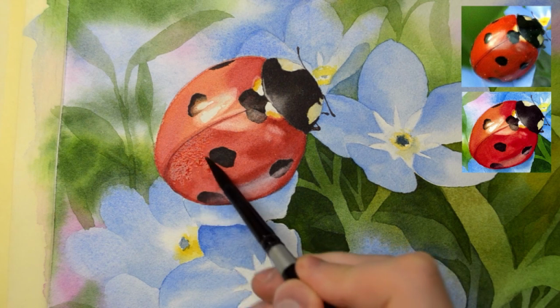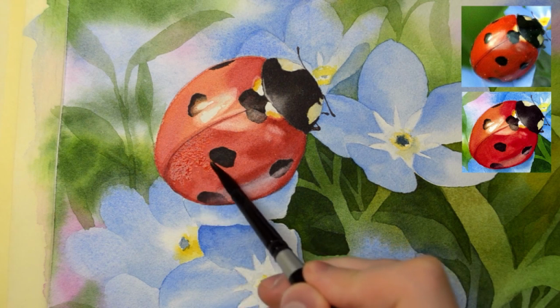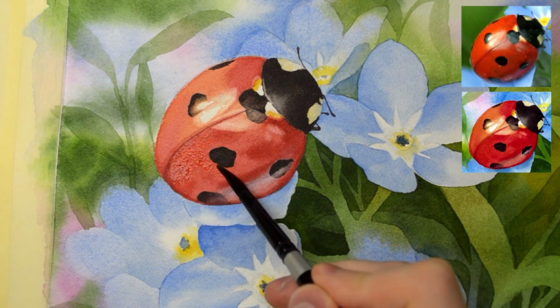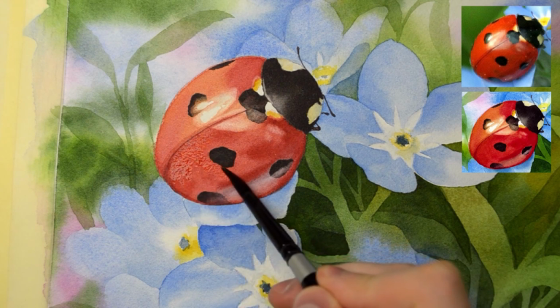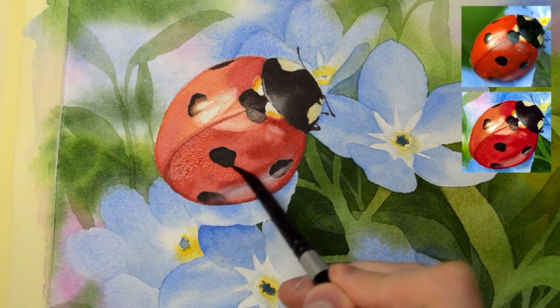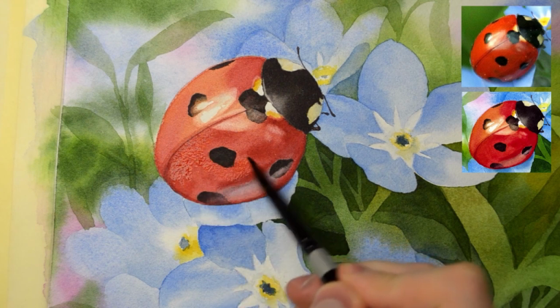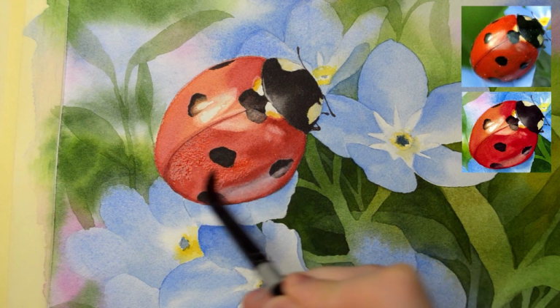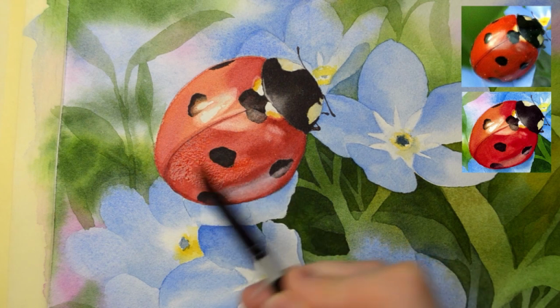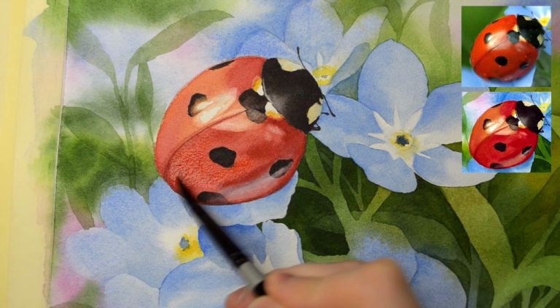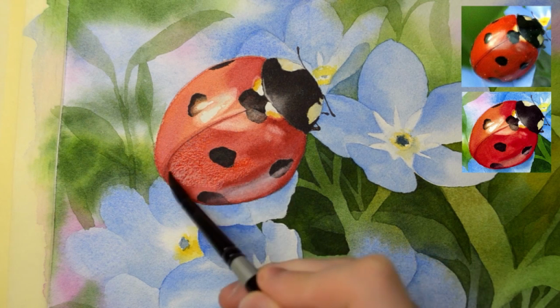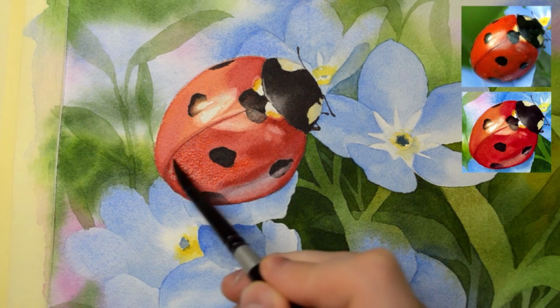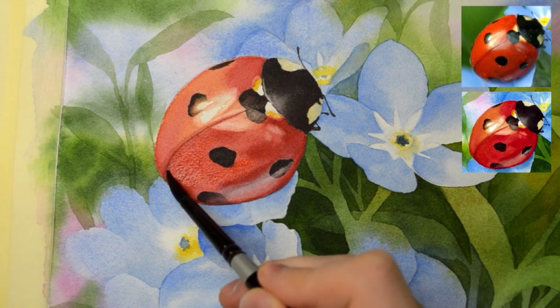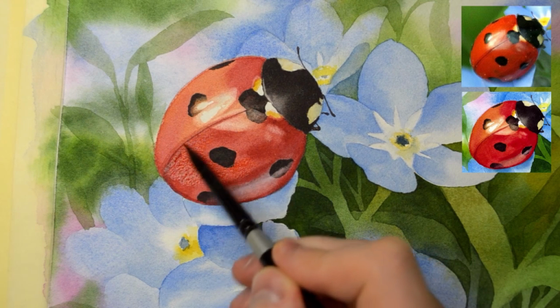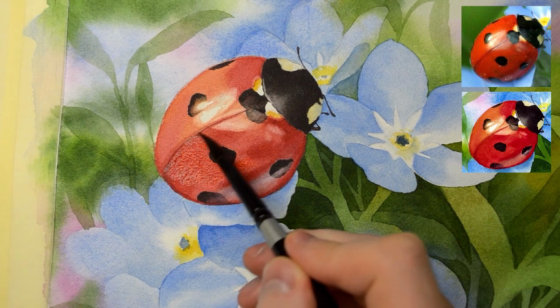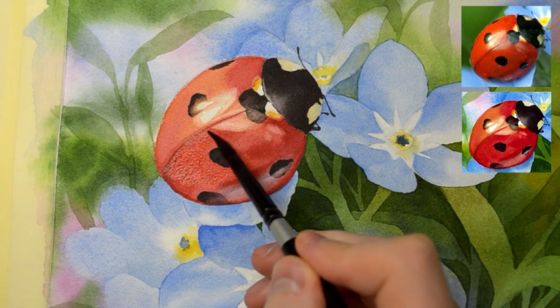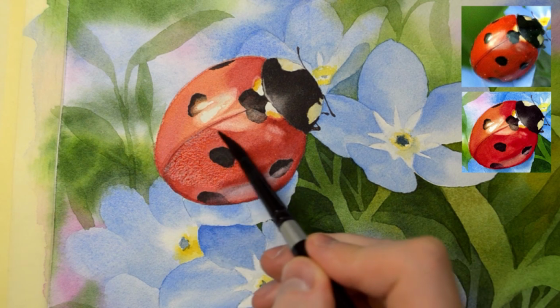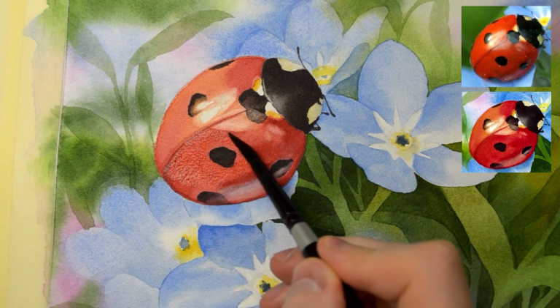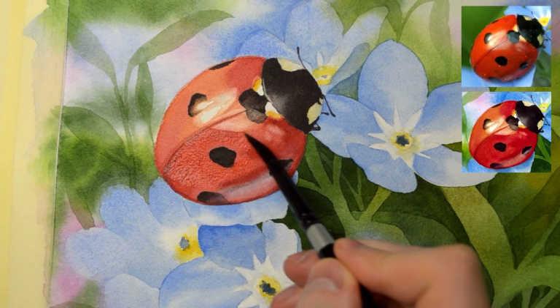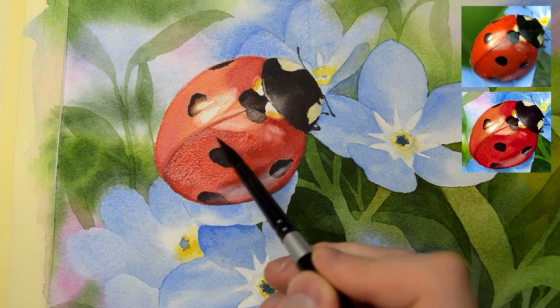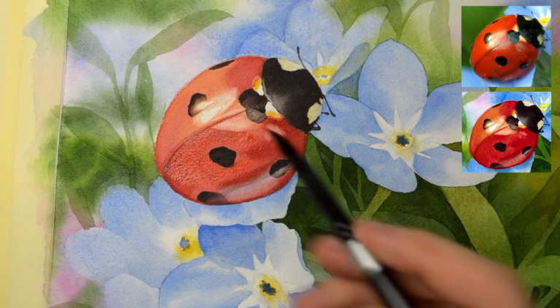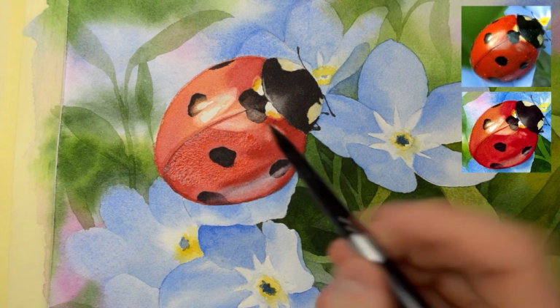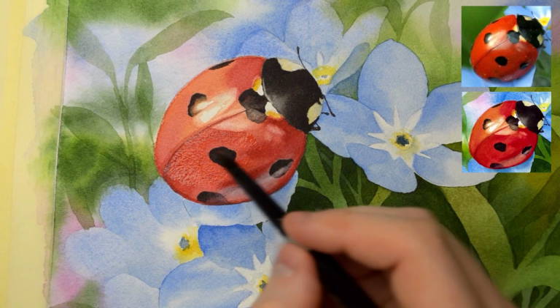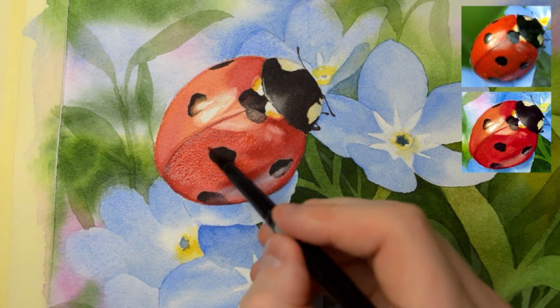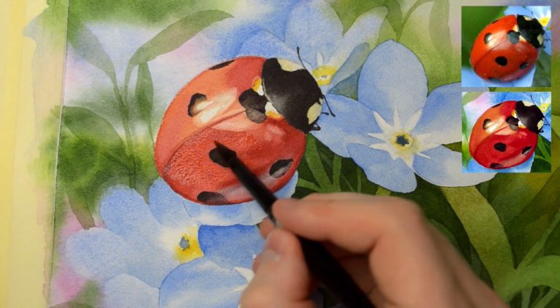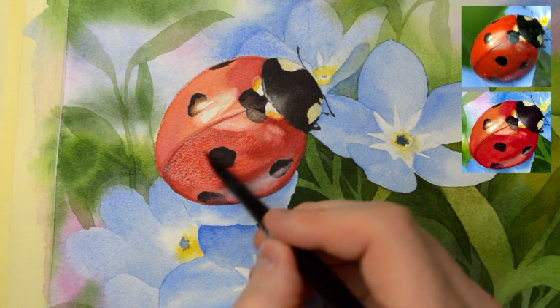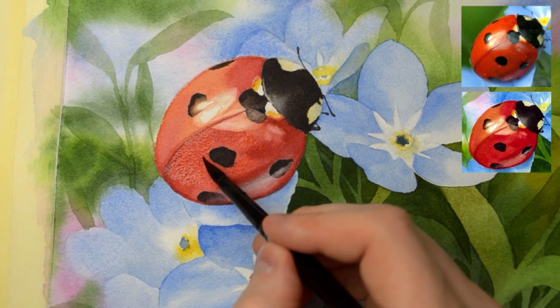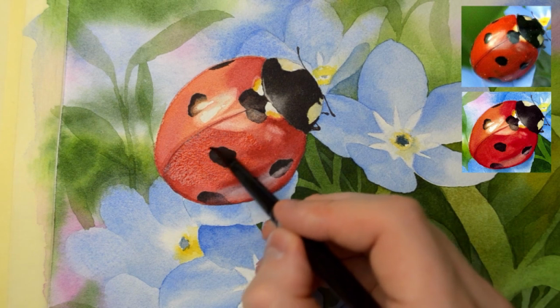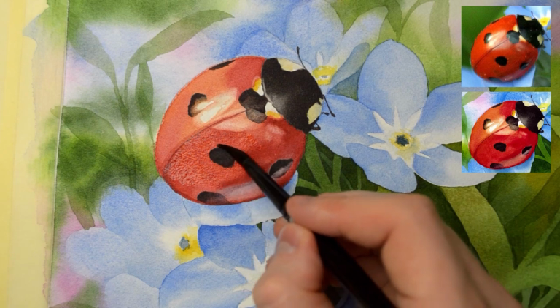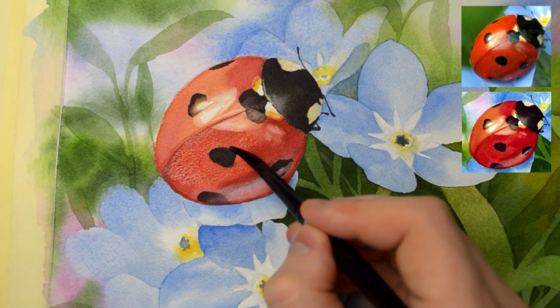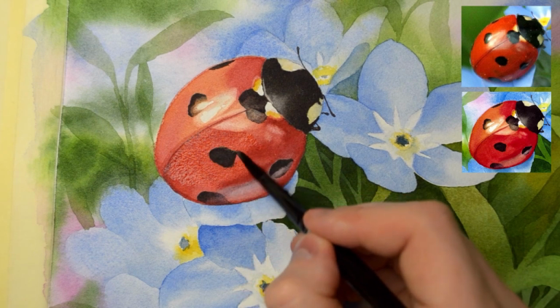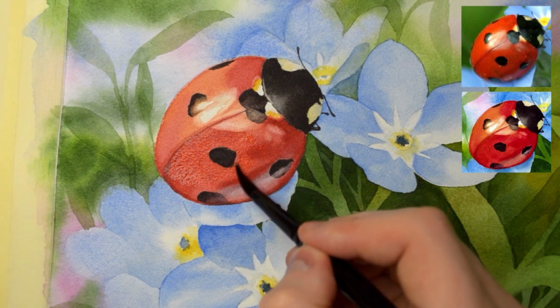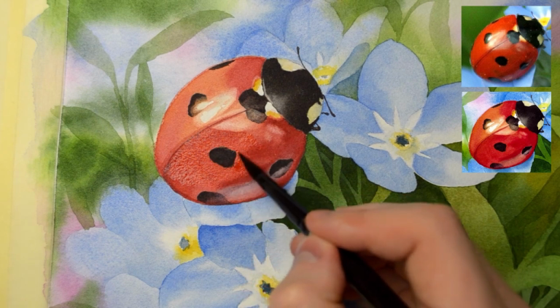The full tutorial is available in my online watercolor school, so come and join us.